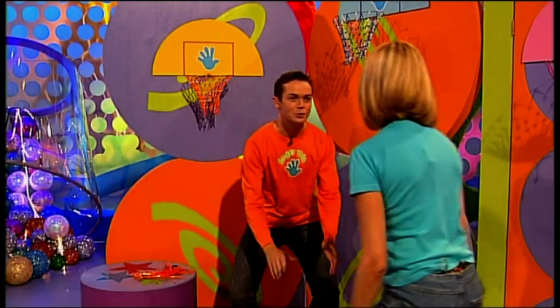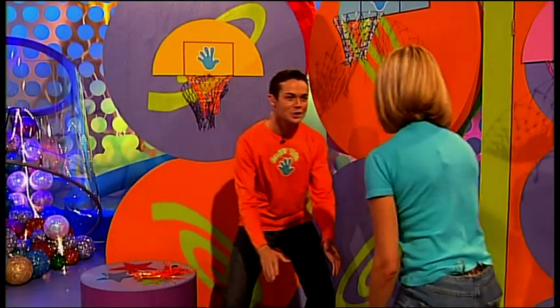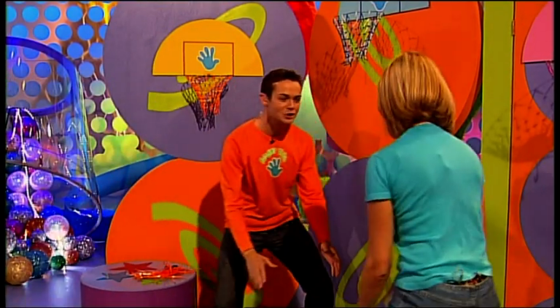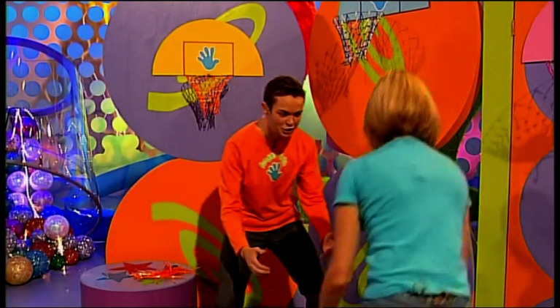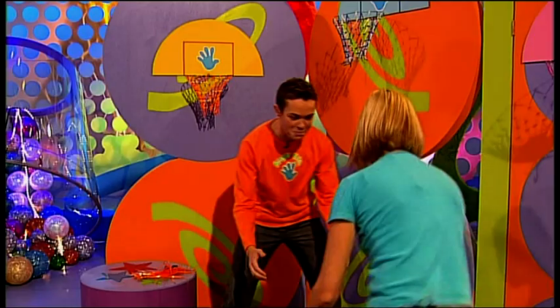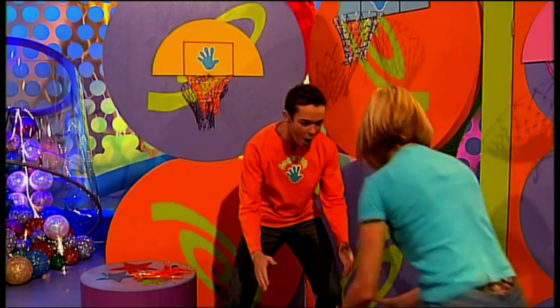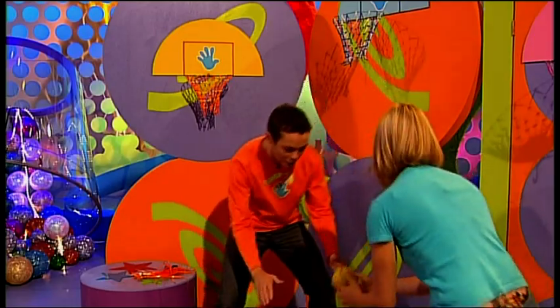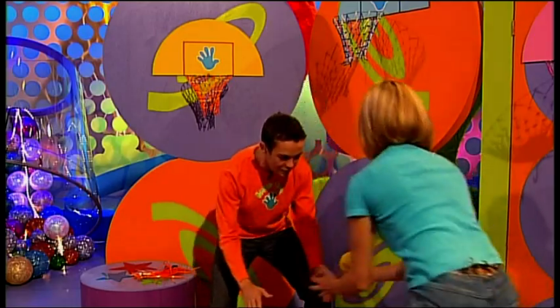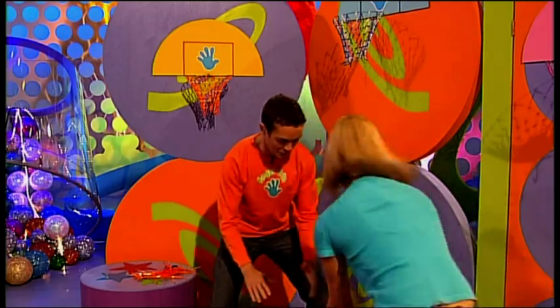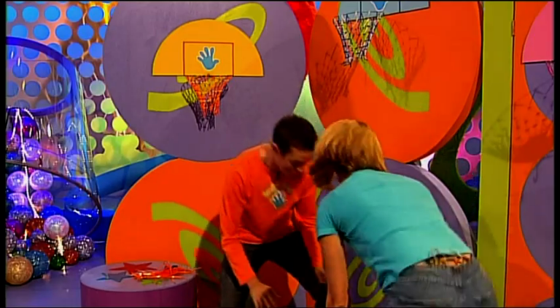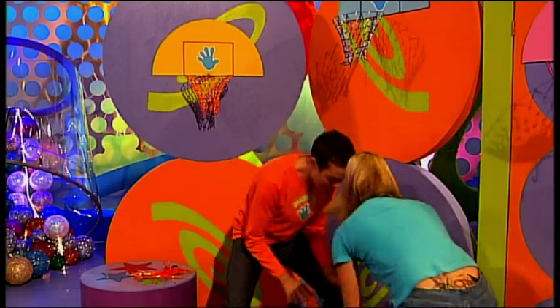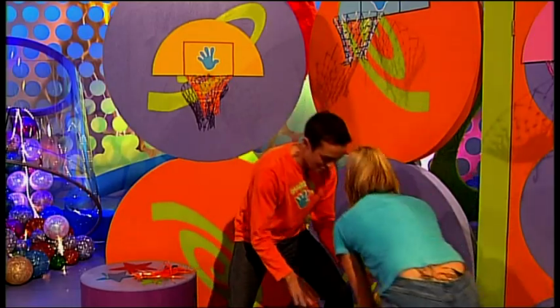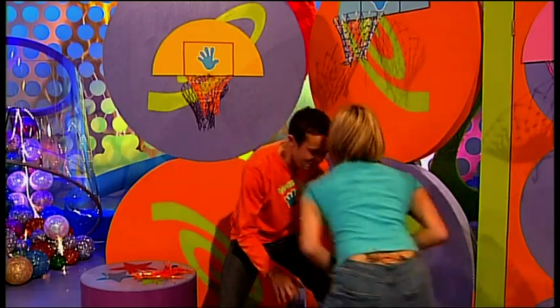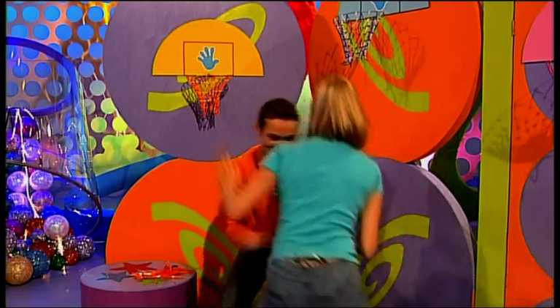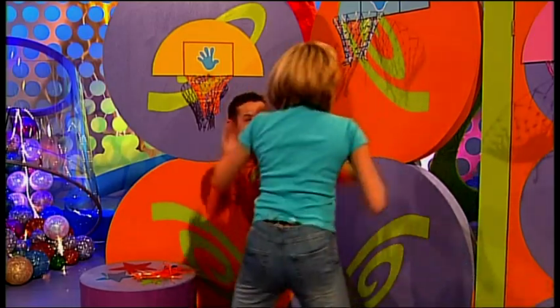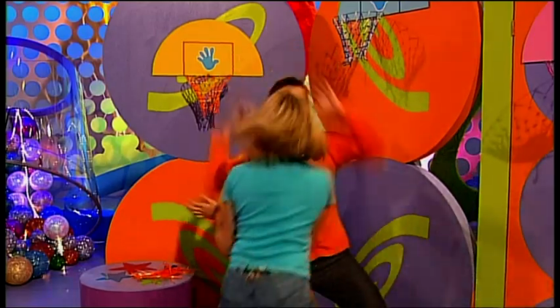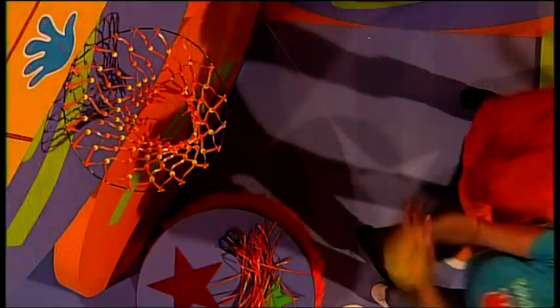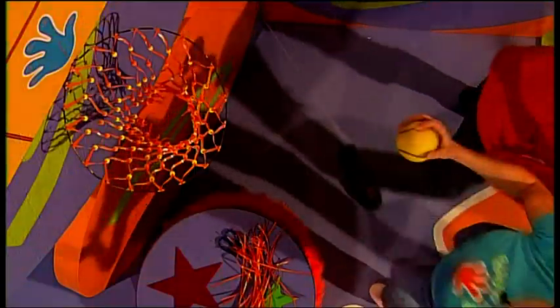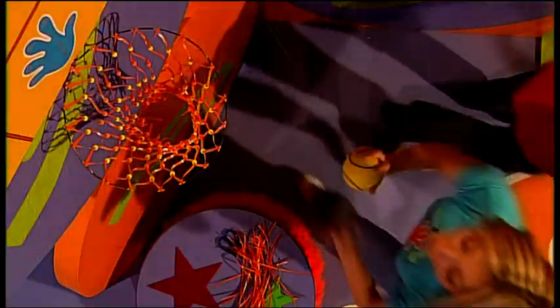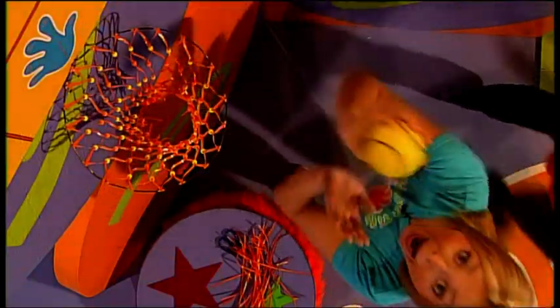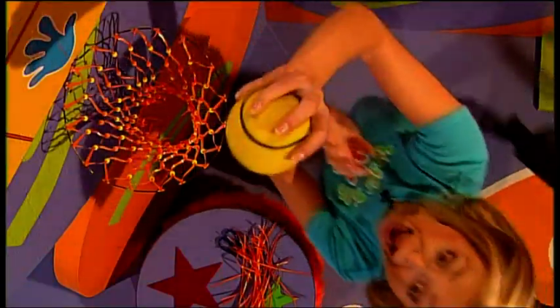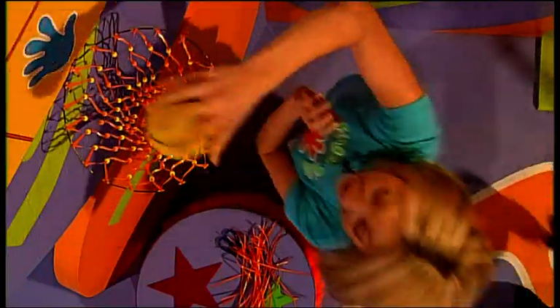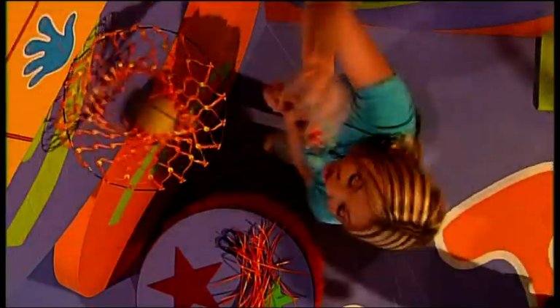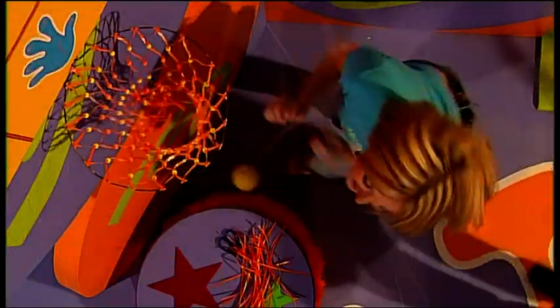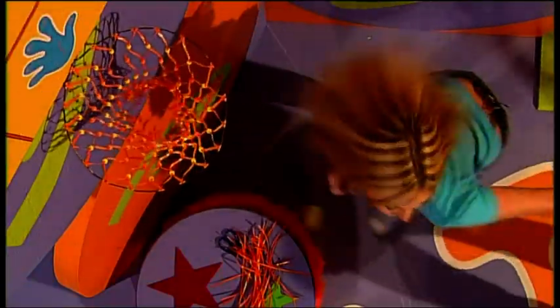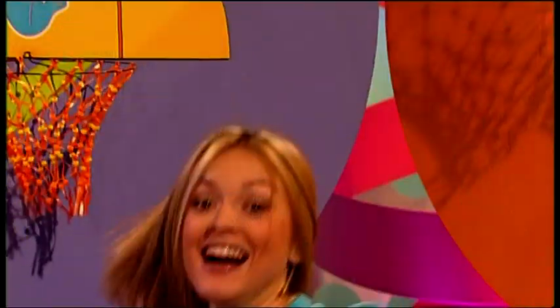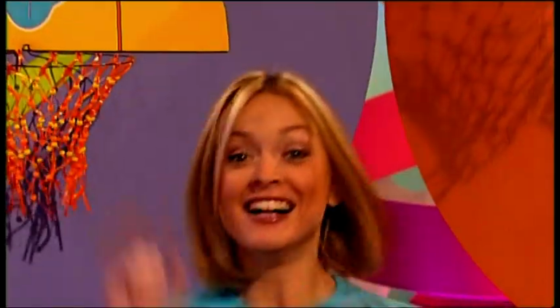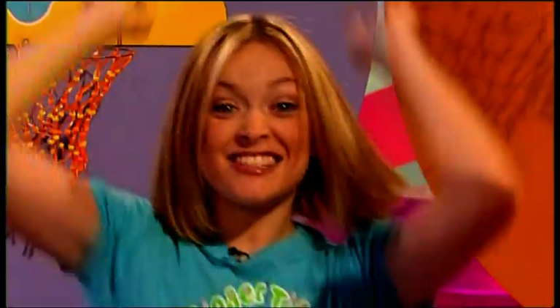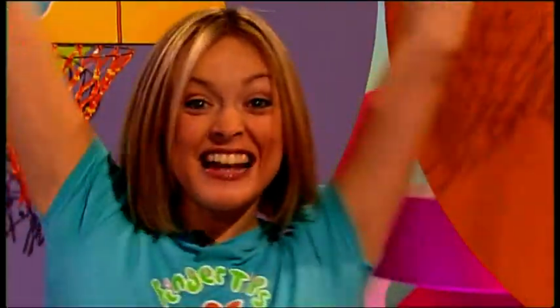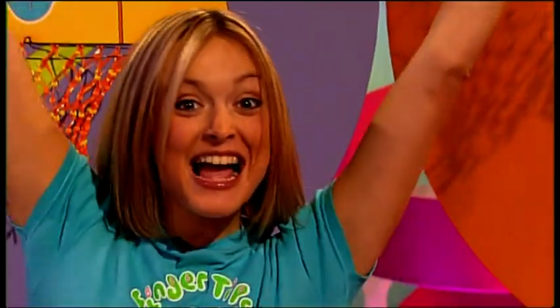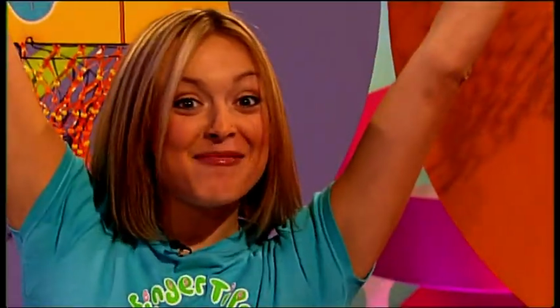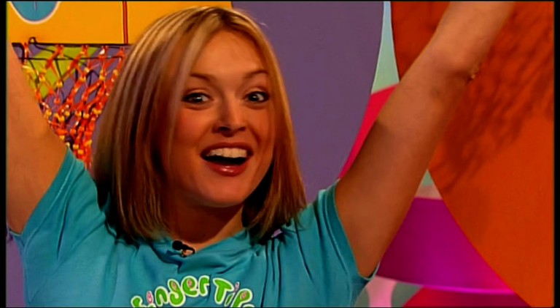Come on then, my turn. Here we go. Slam dunk!